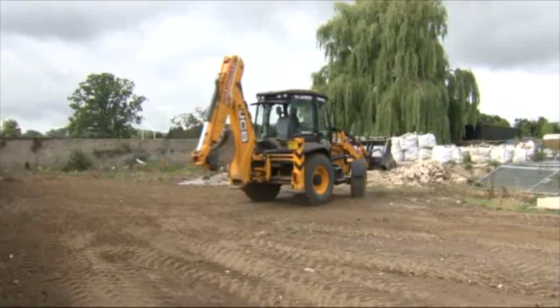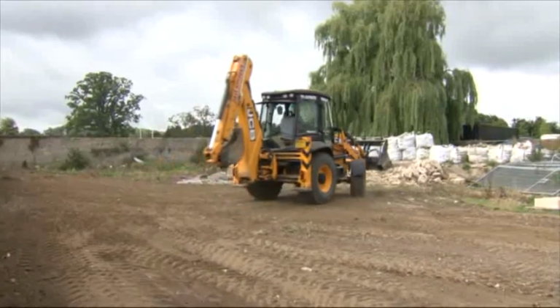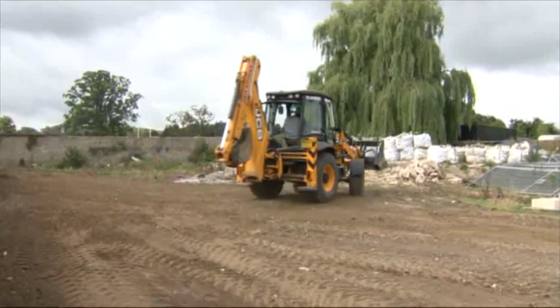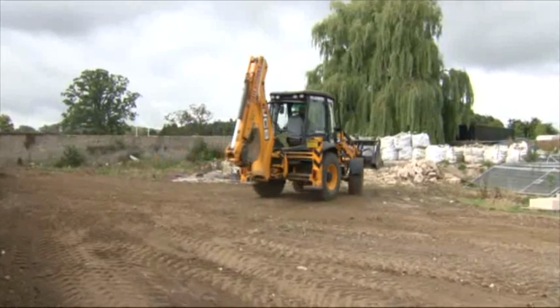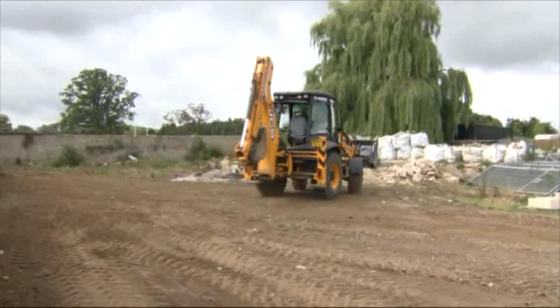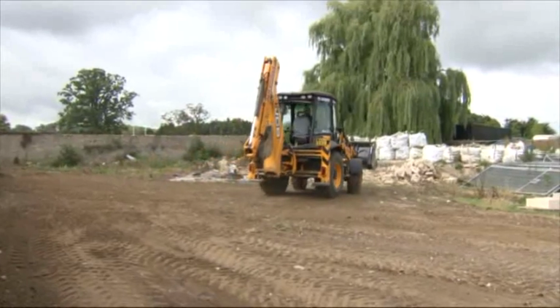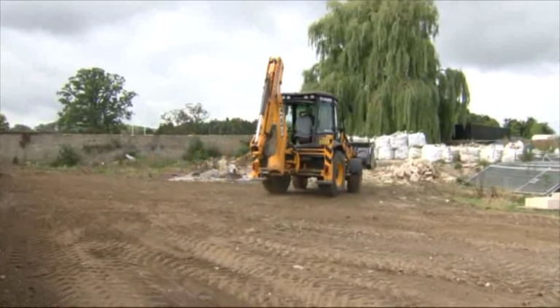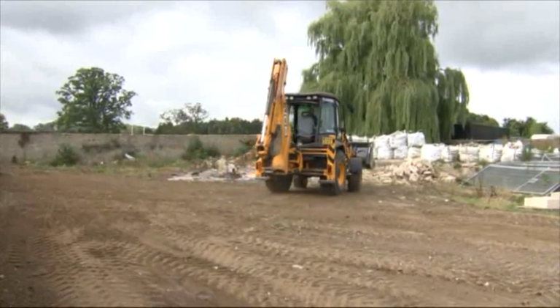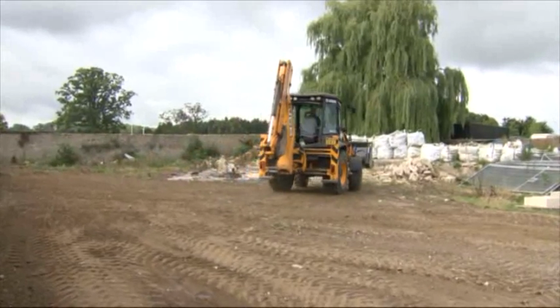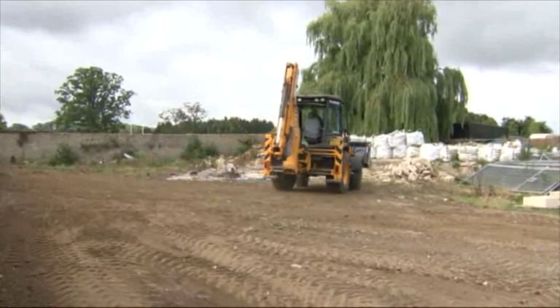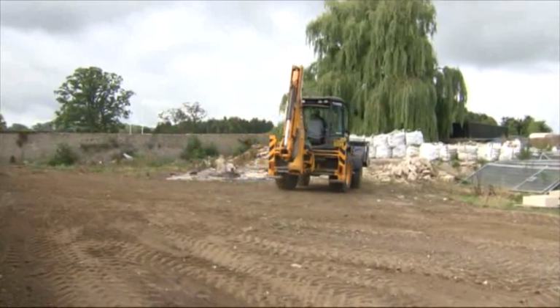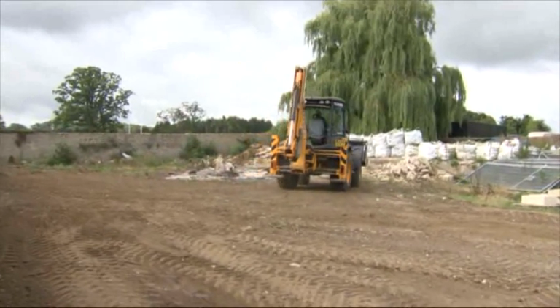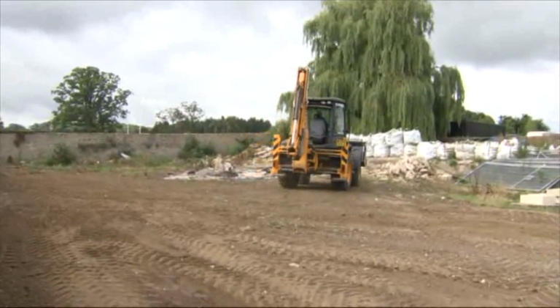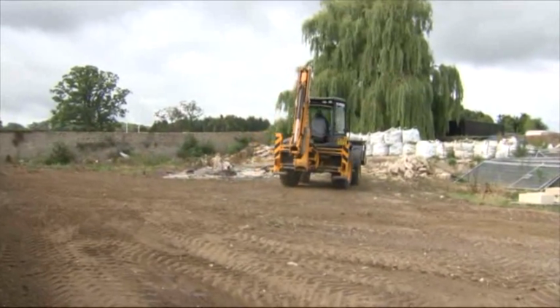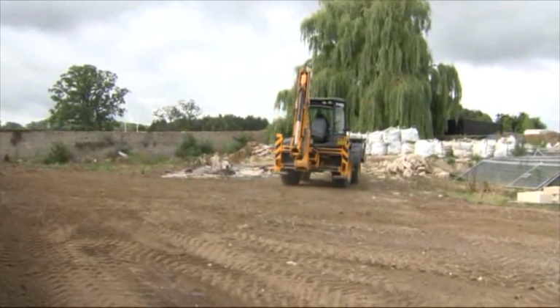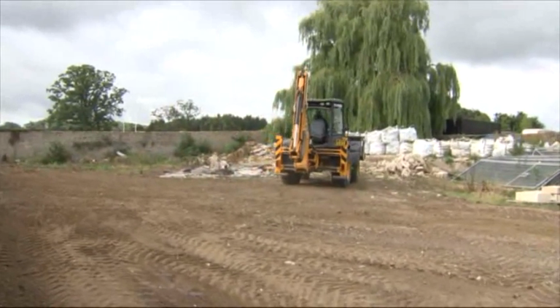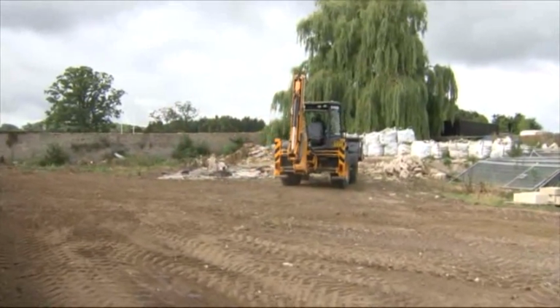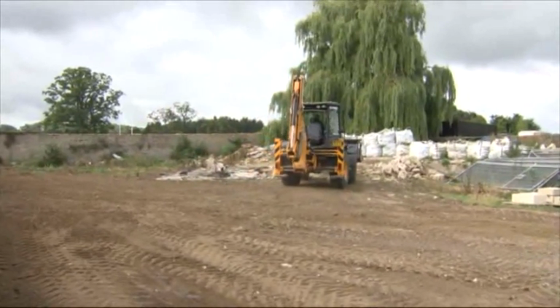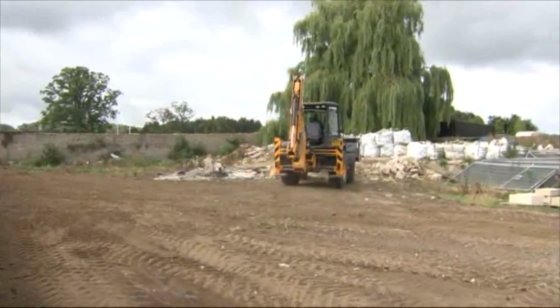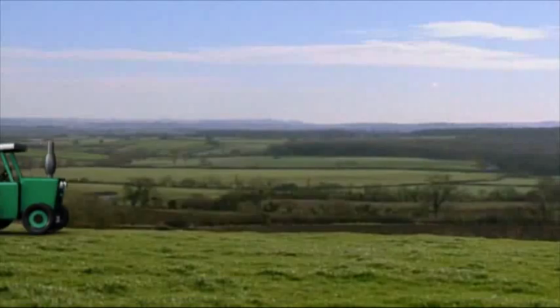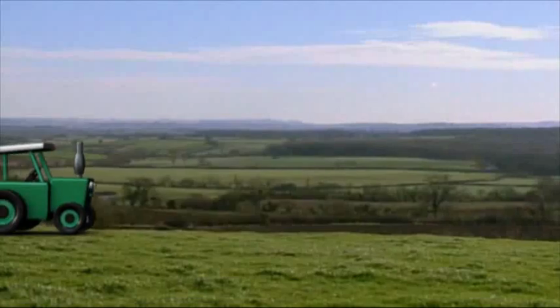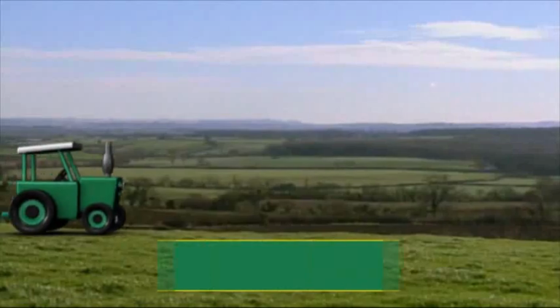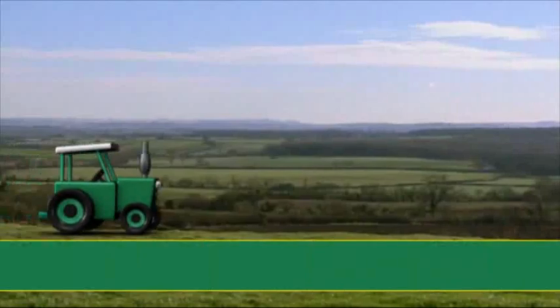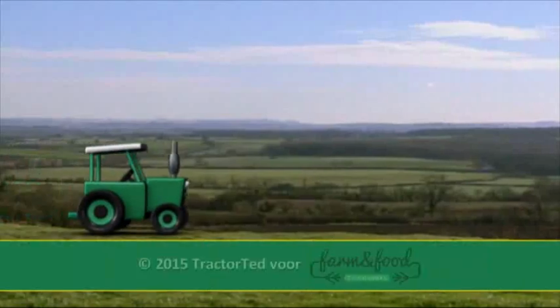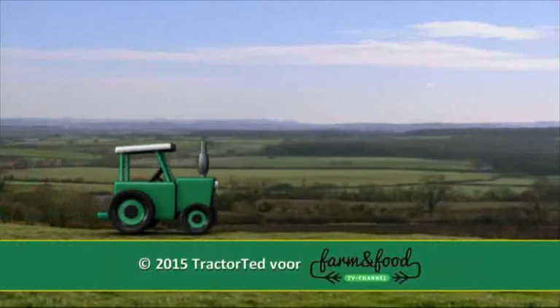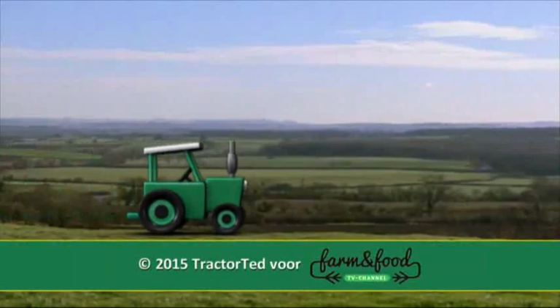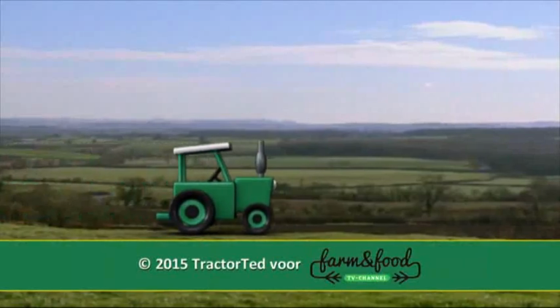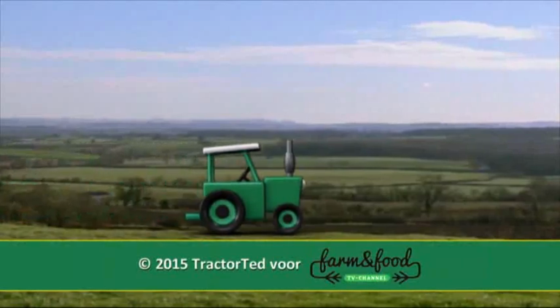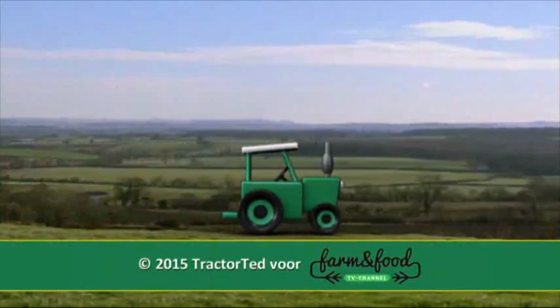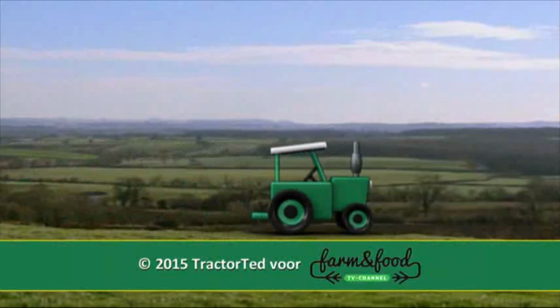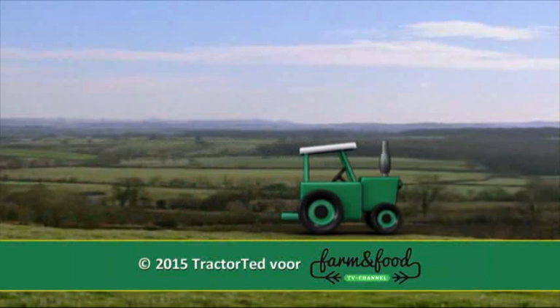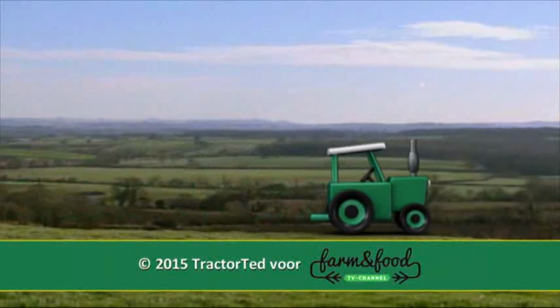En Dave gaat de volgende pallet ophalen. Daag, tot de volgende keer!